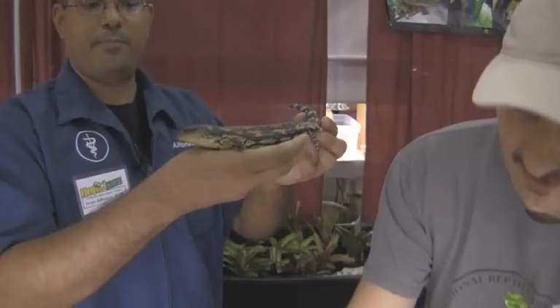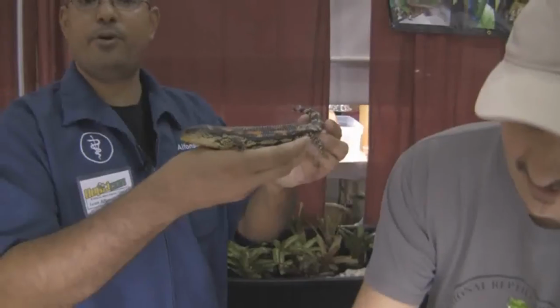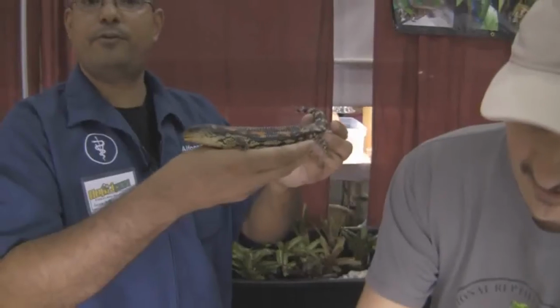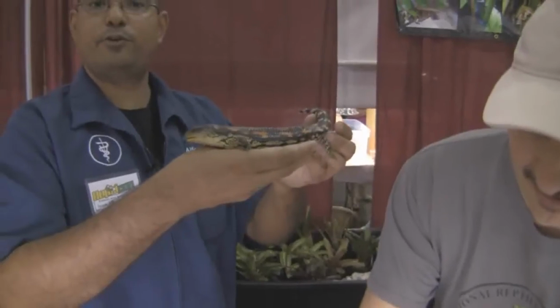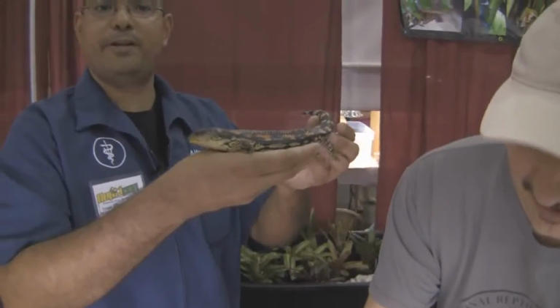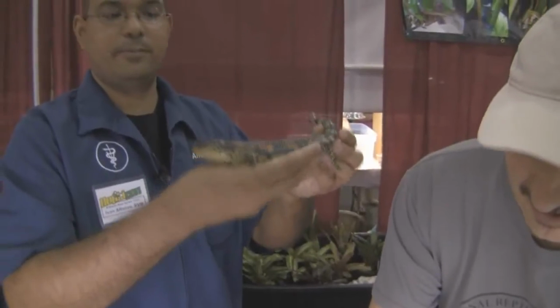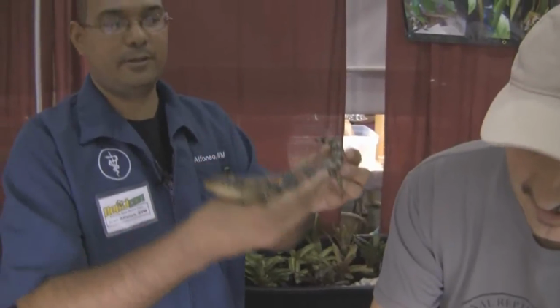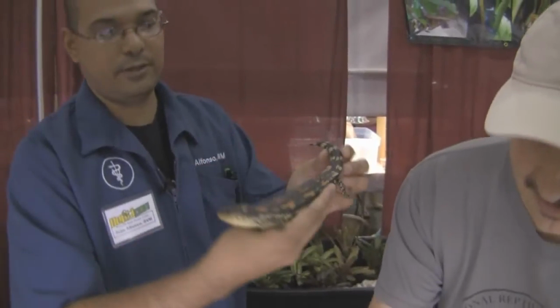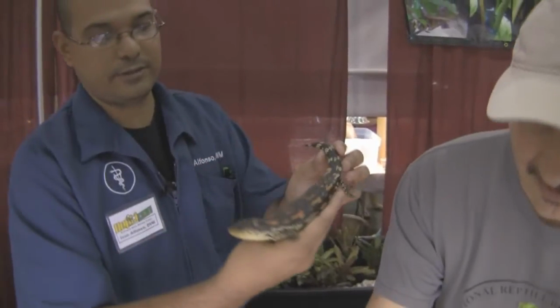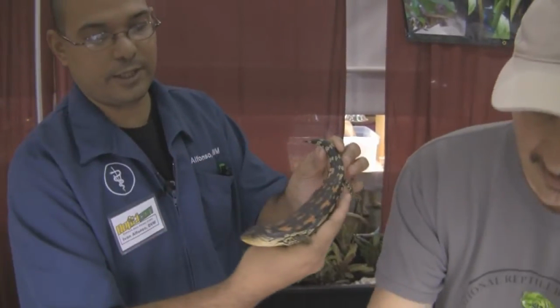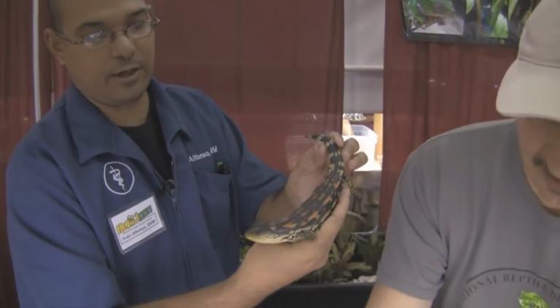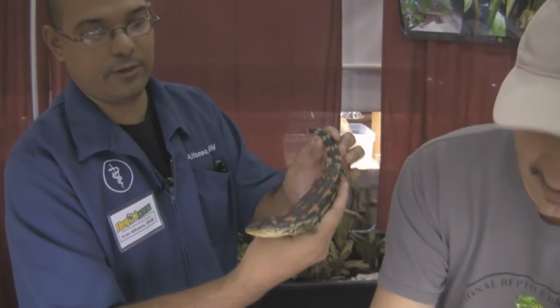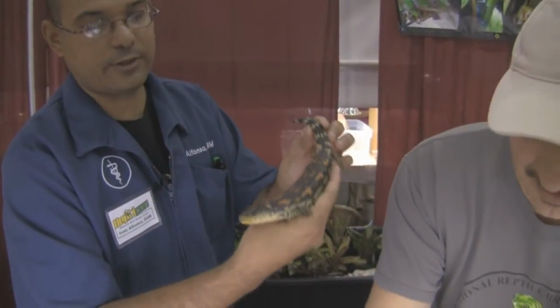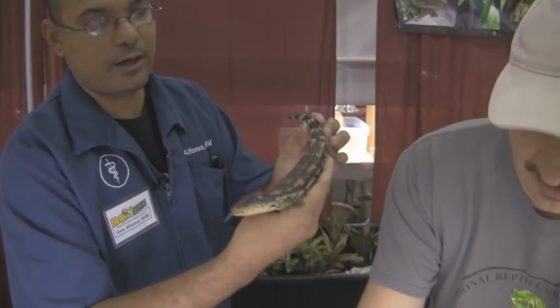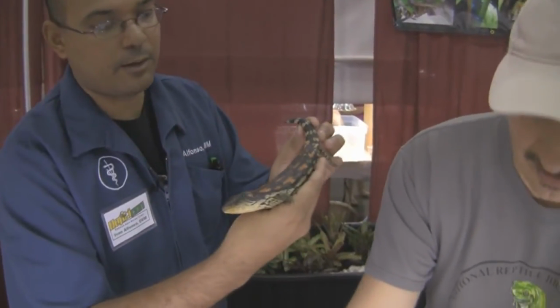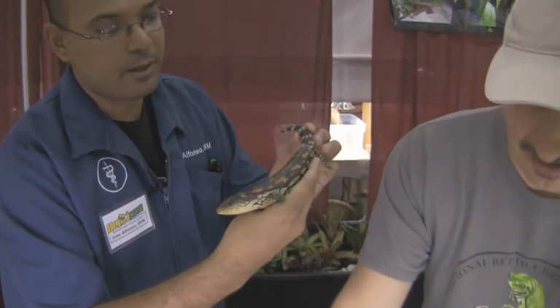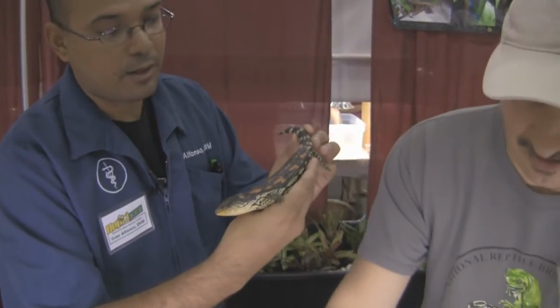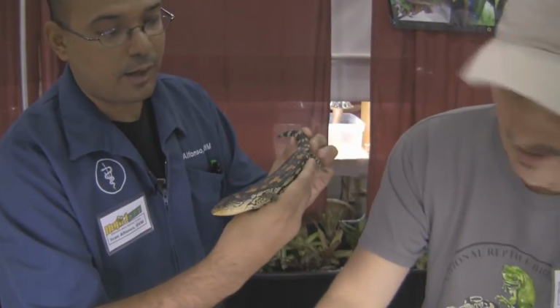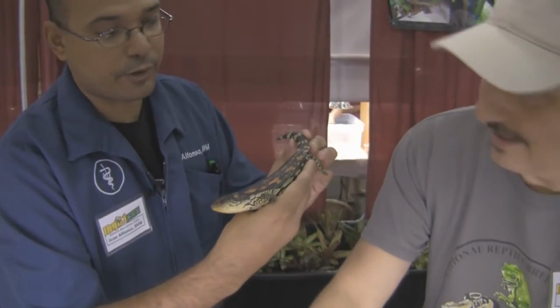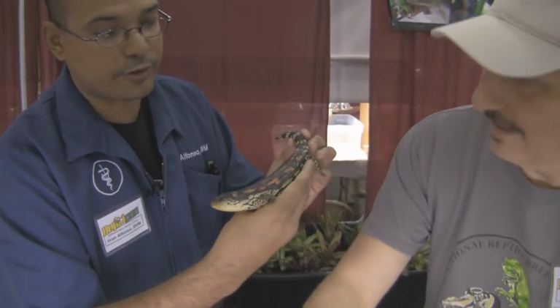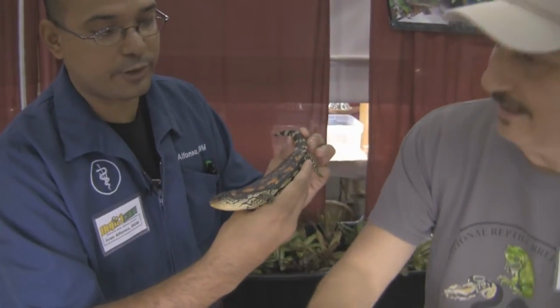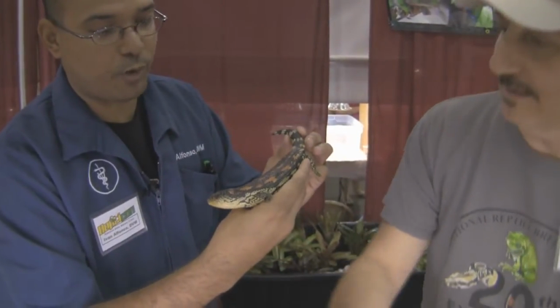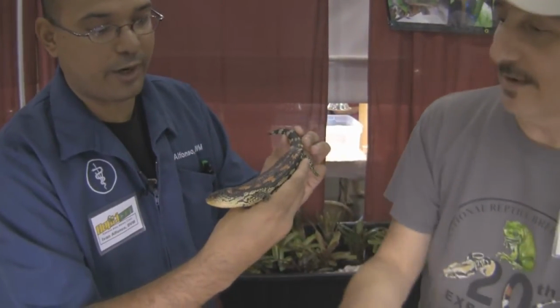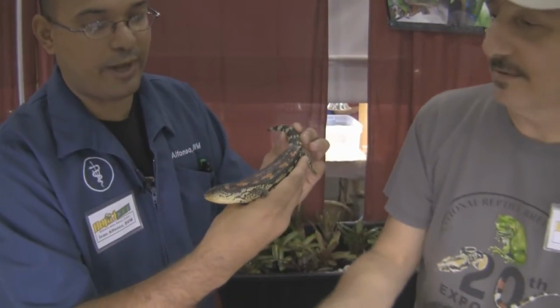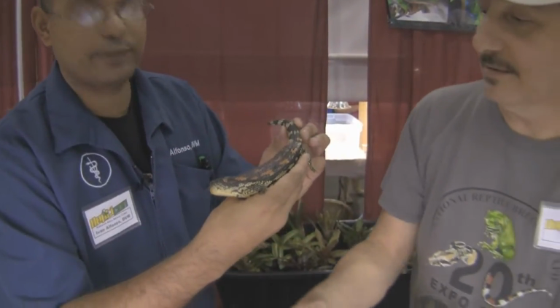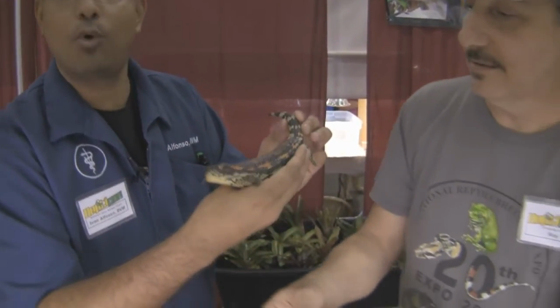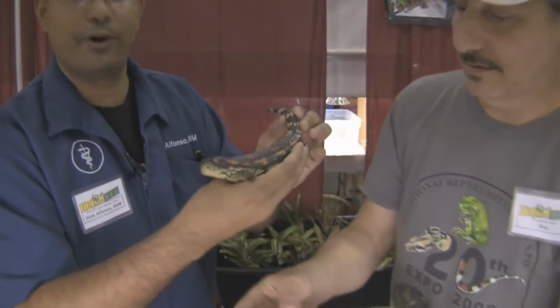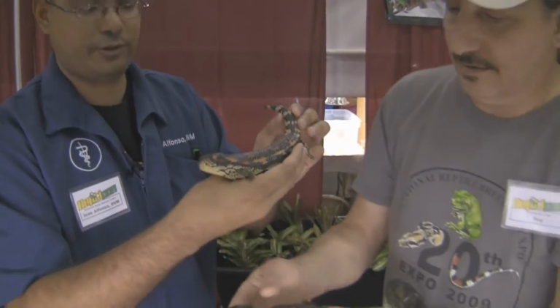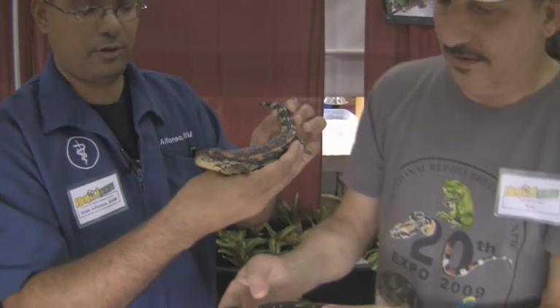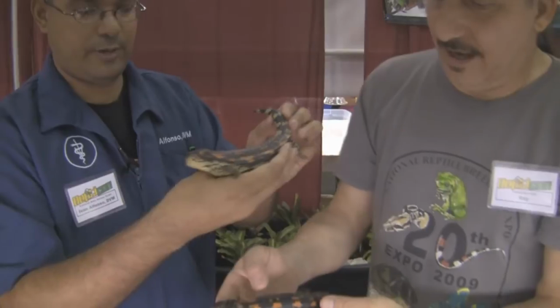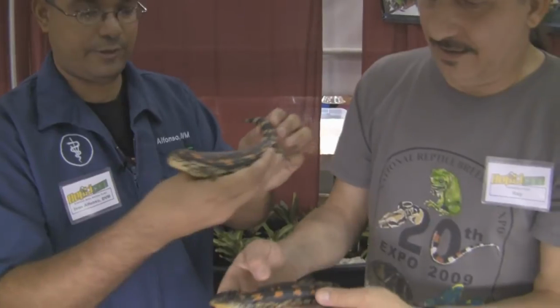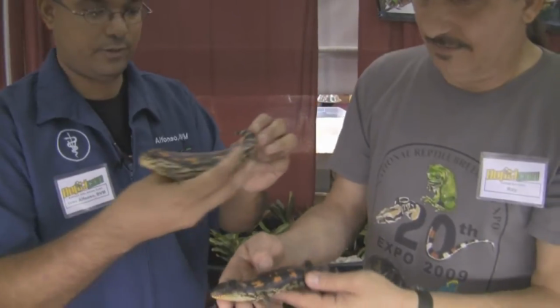Beautiful specimen. You can see the colors are — I would consider this more like a reddish orange coloration.